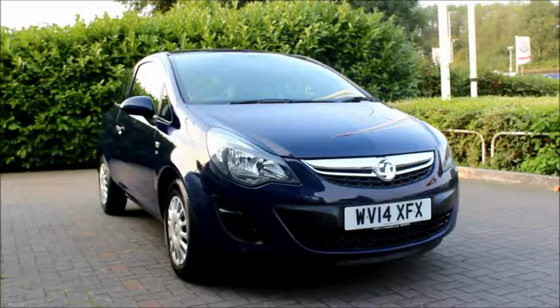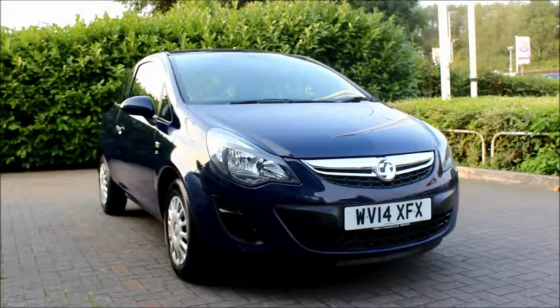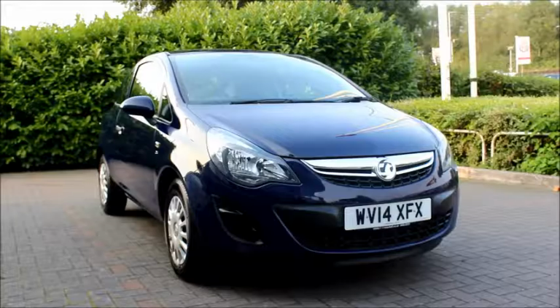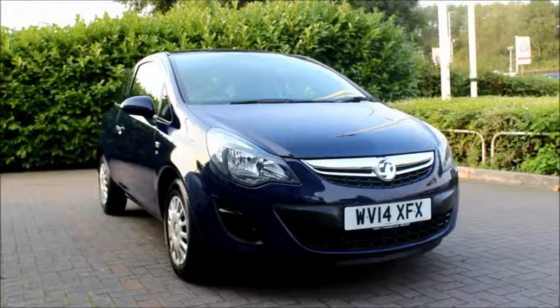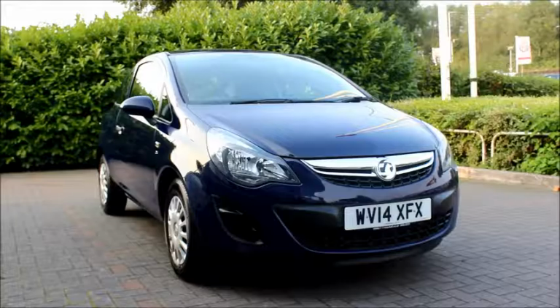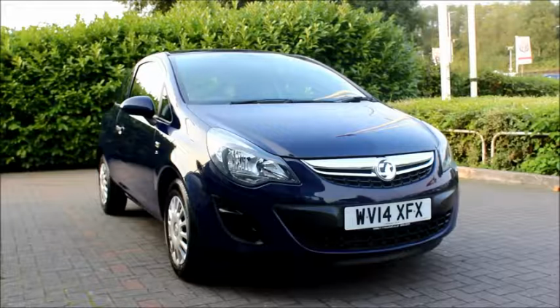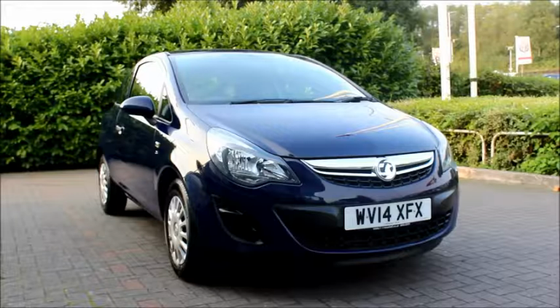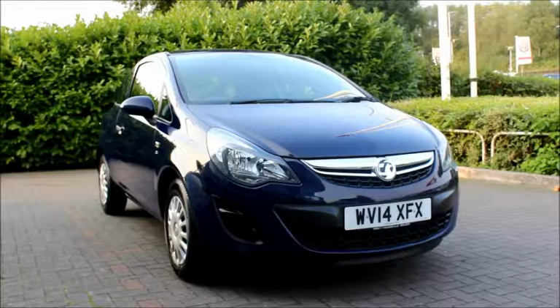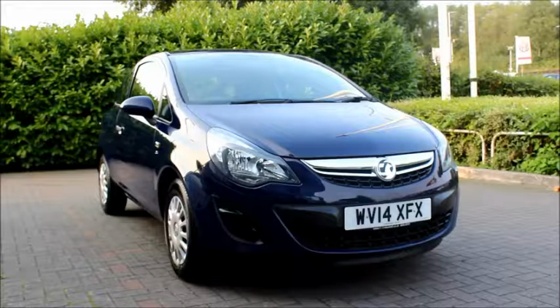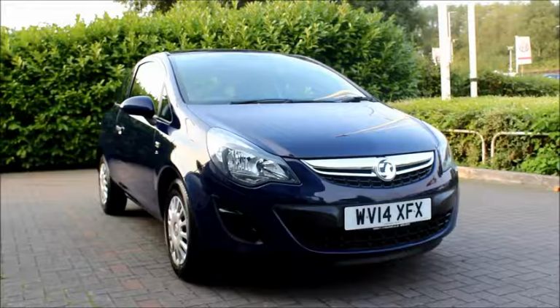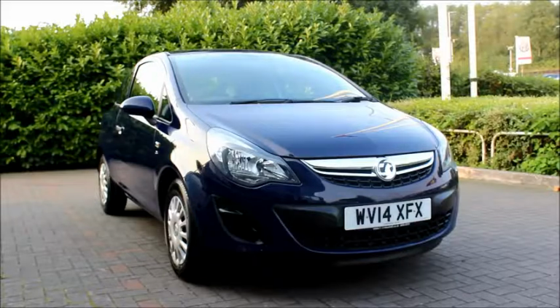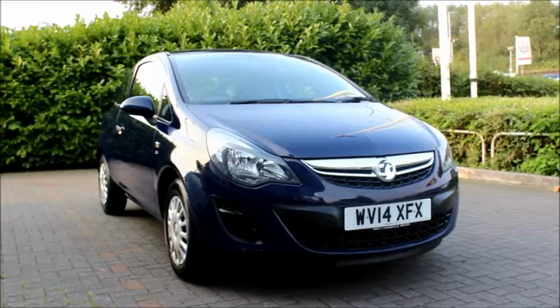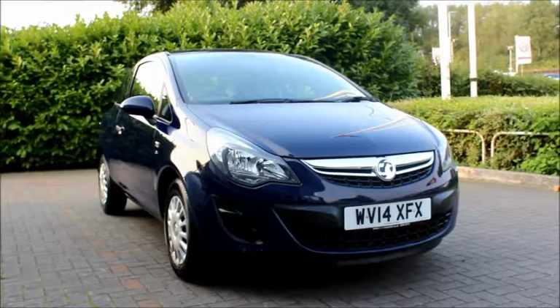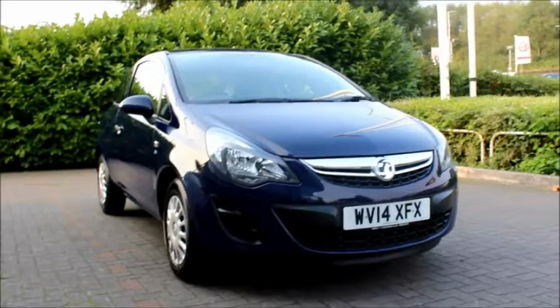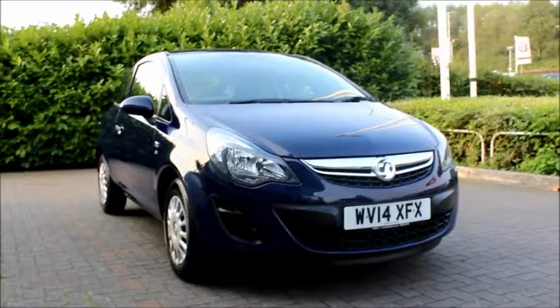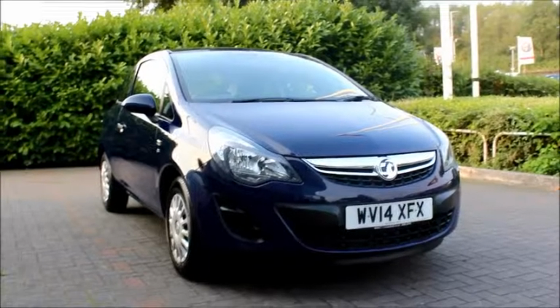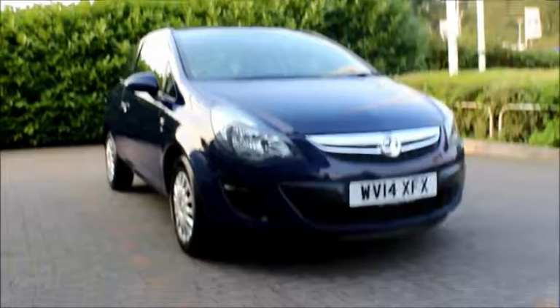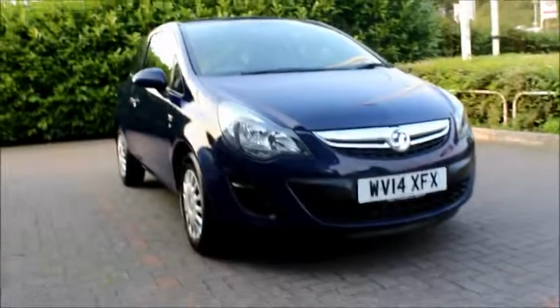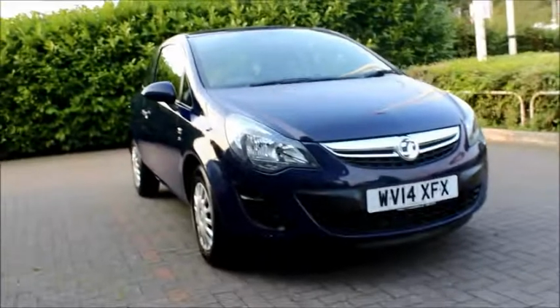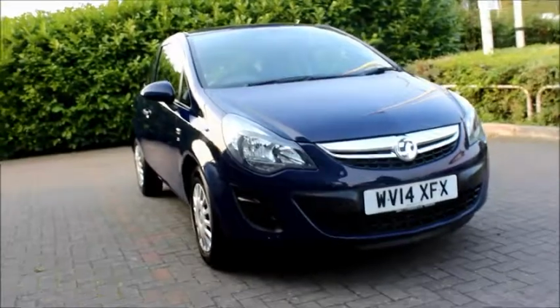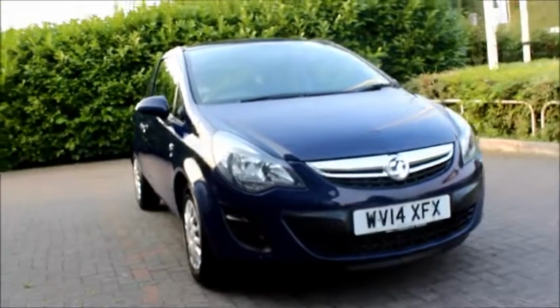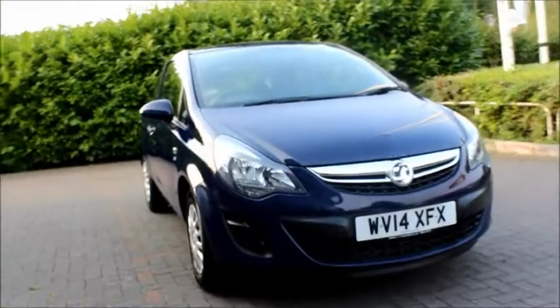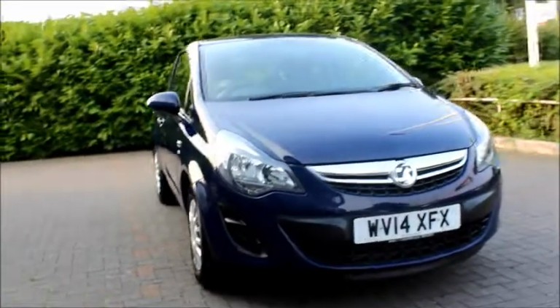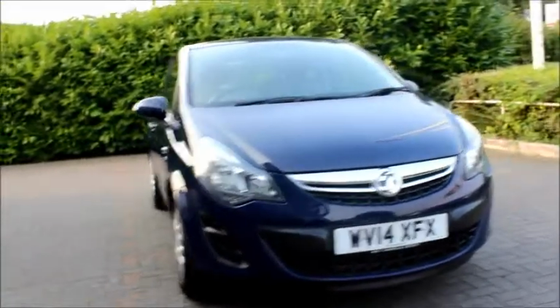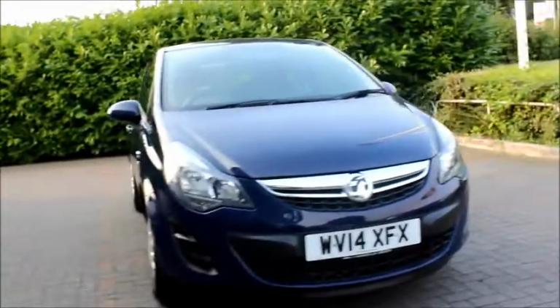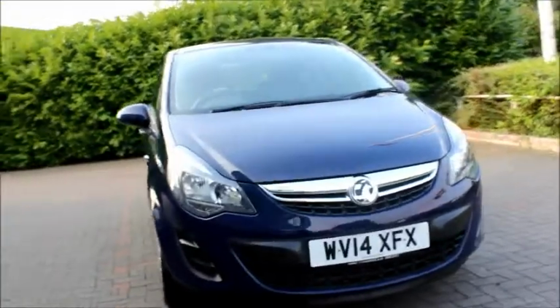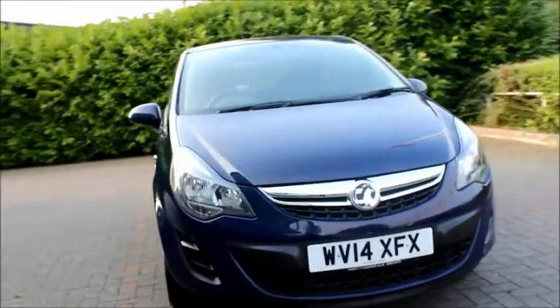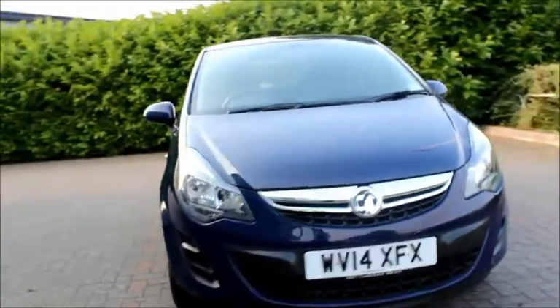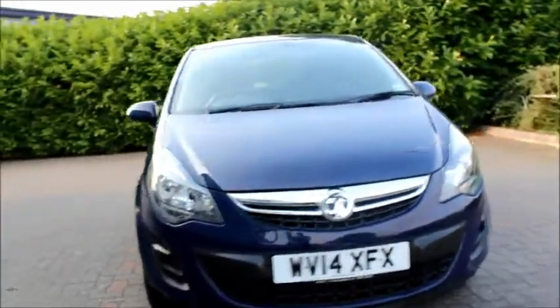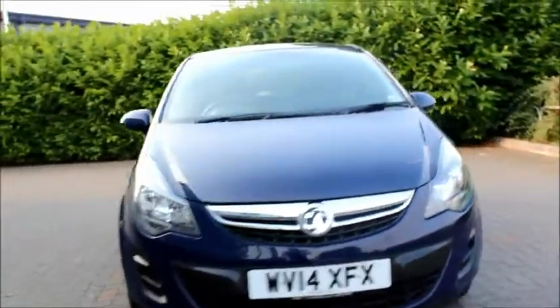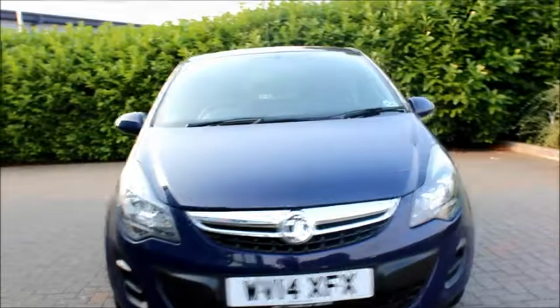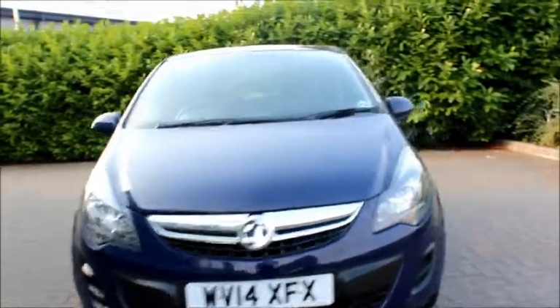Looking at the front of the car we can see it has a chrome detailed grille, sports front bumper, daytime running lights and chrome detailed headlights.